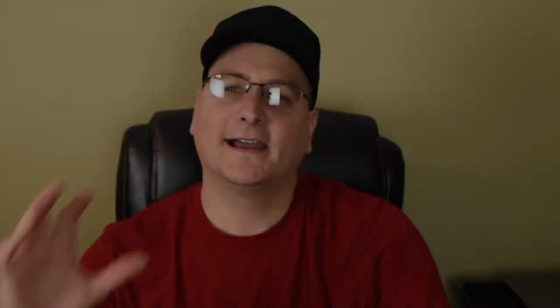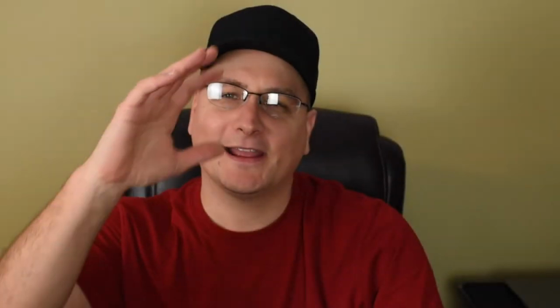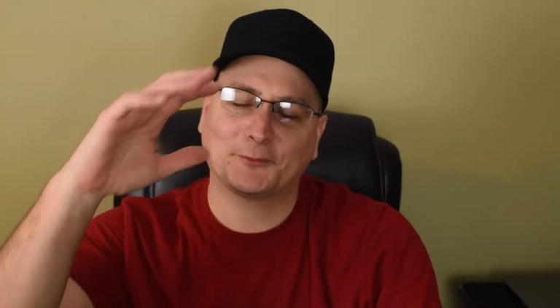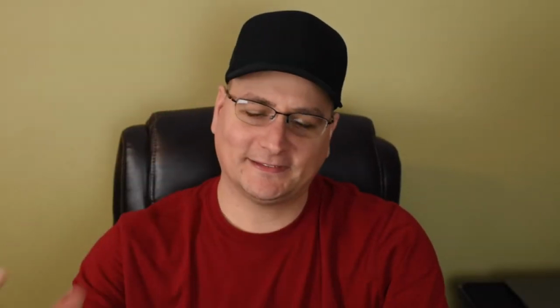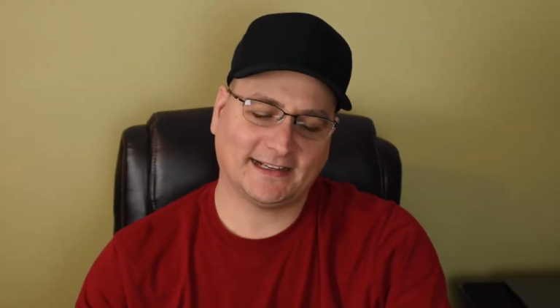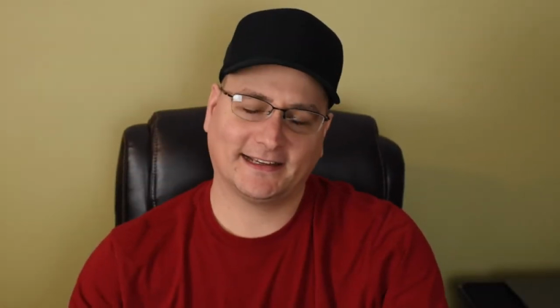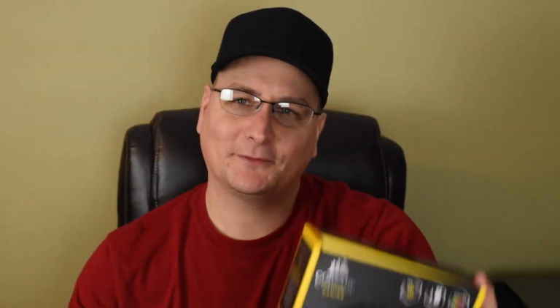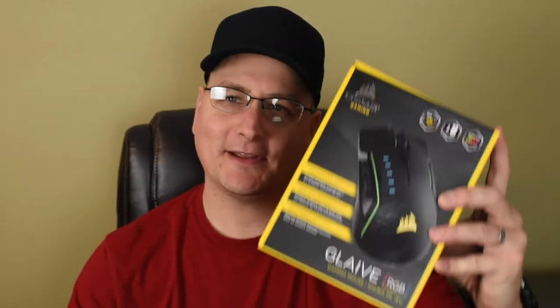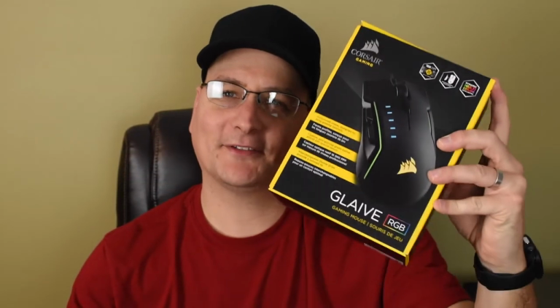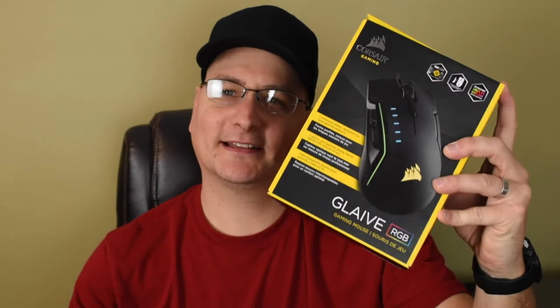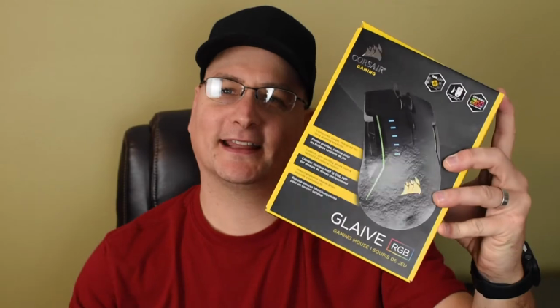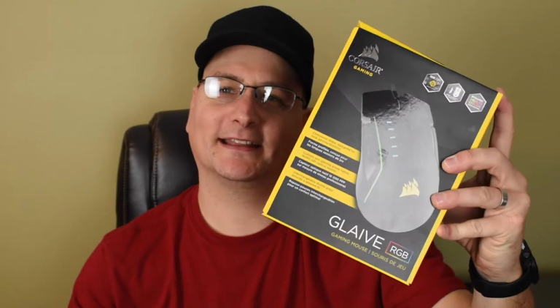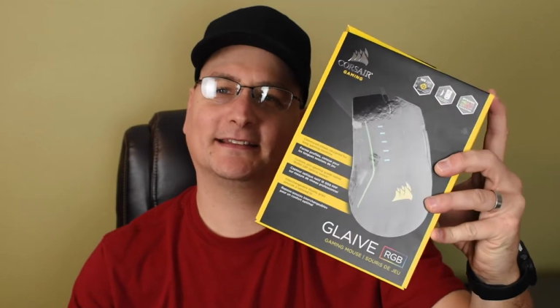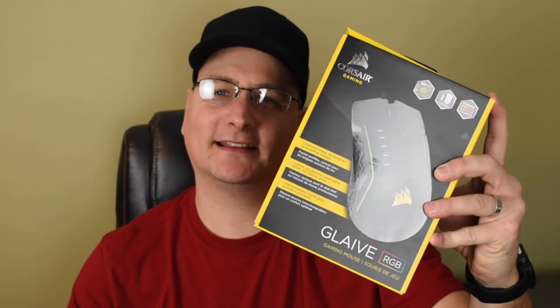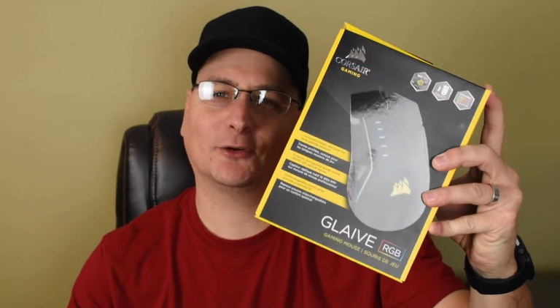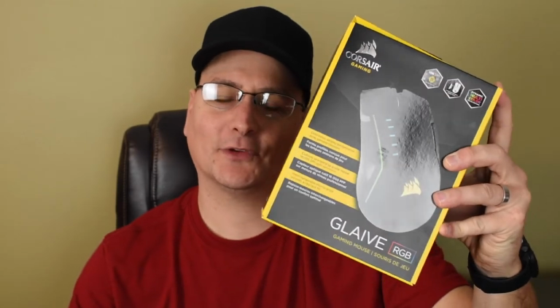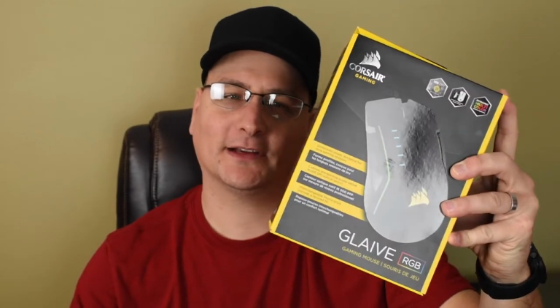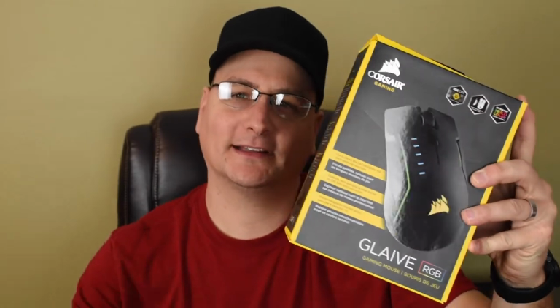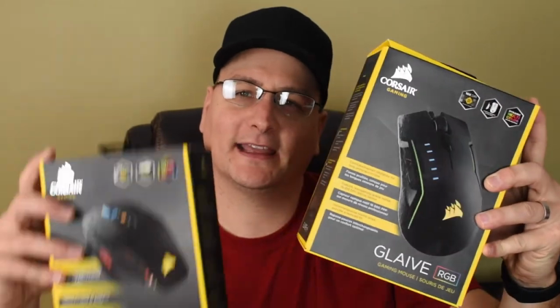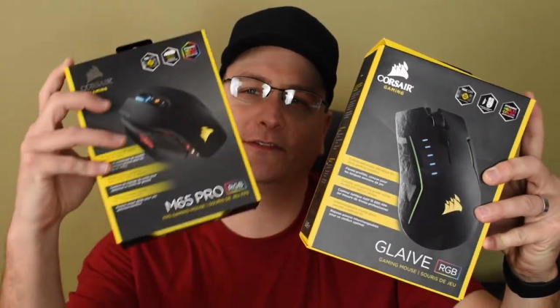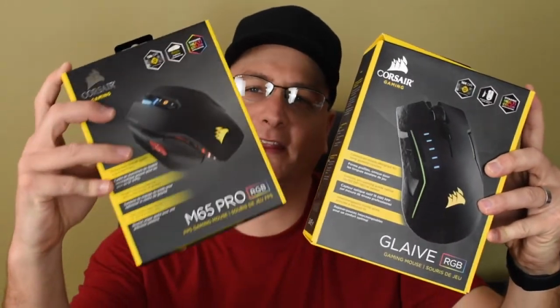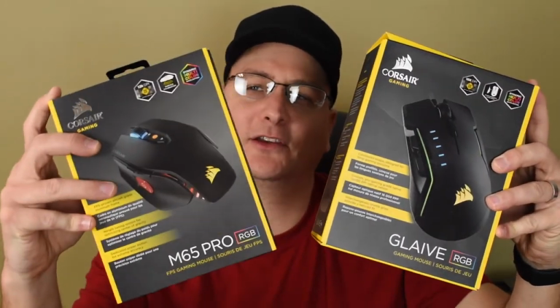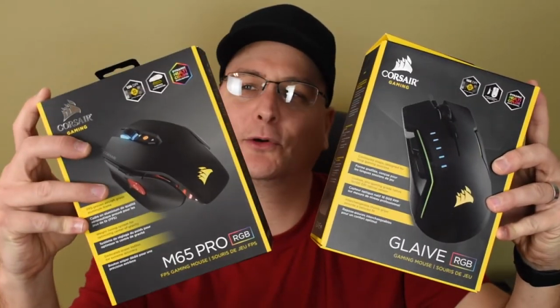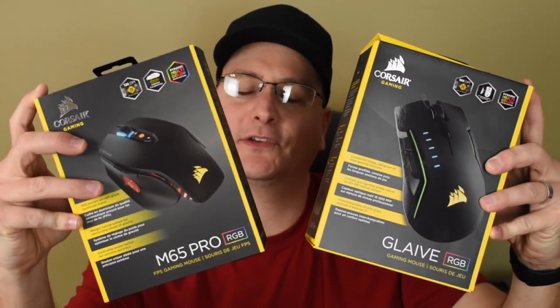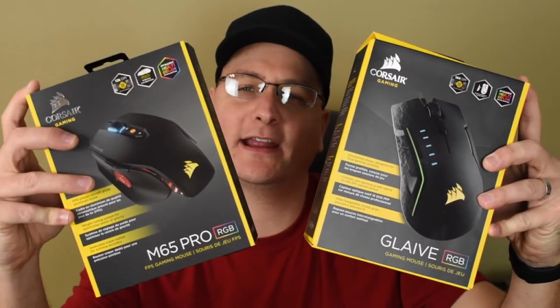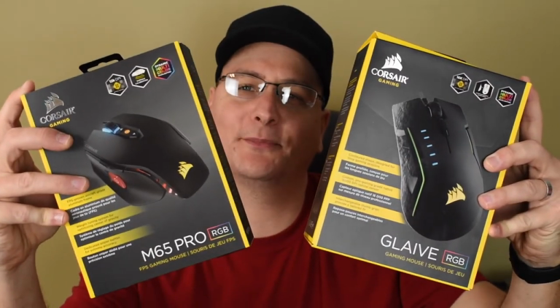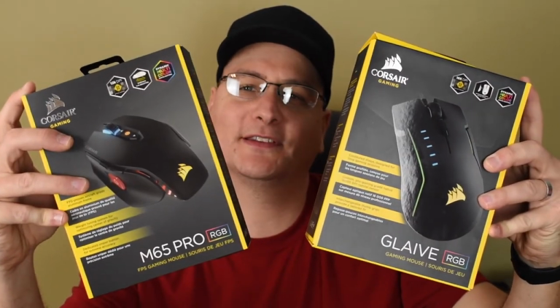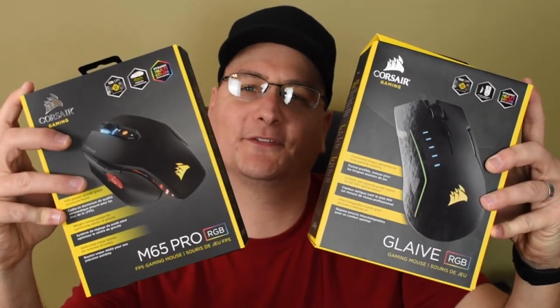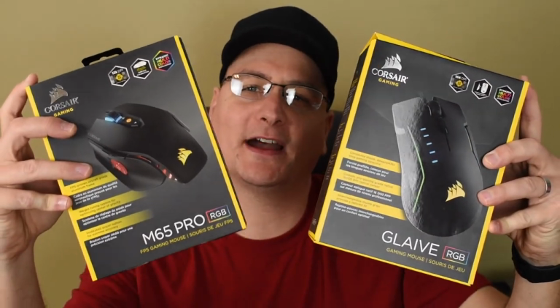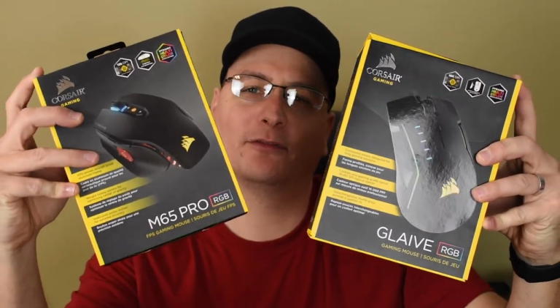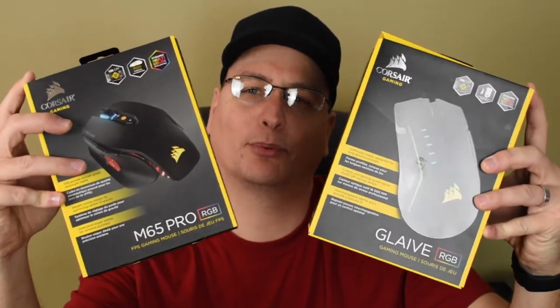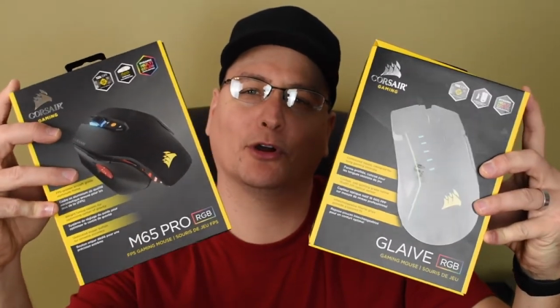Hey everyone, Techni here, and what we have here today is the Corsair Glaive and the Corsair M65 Pro.